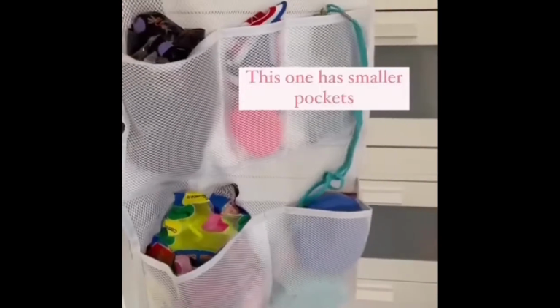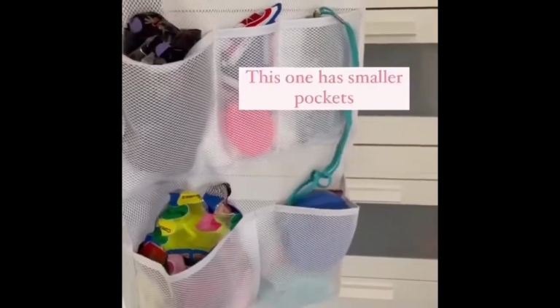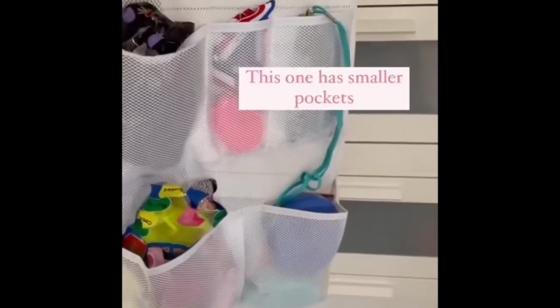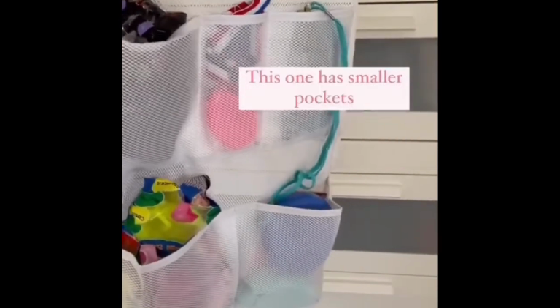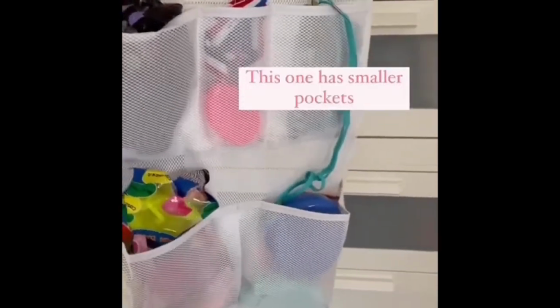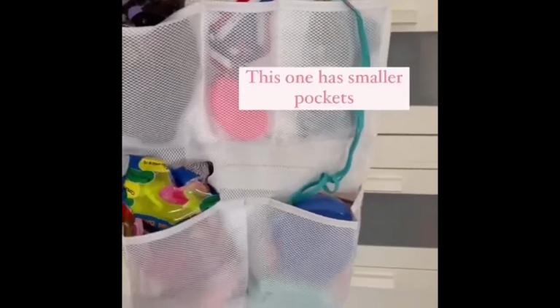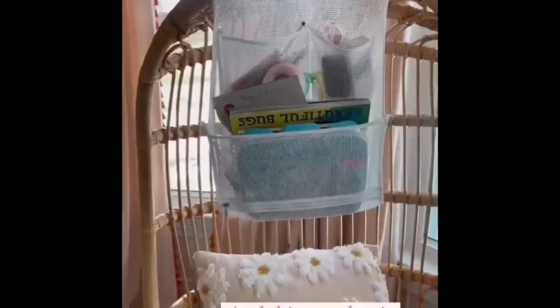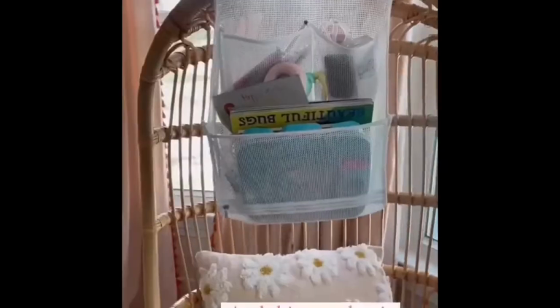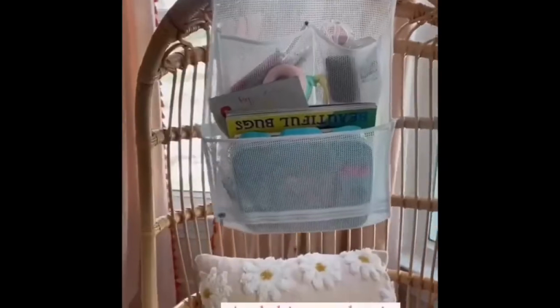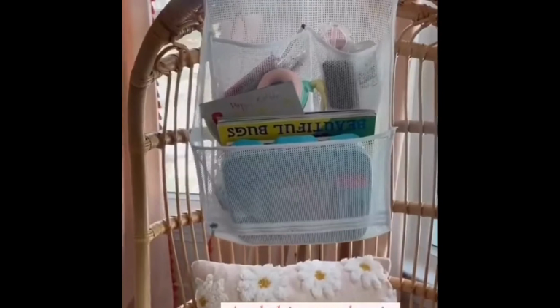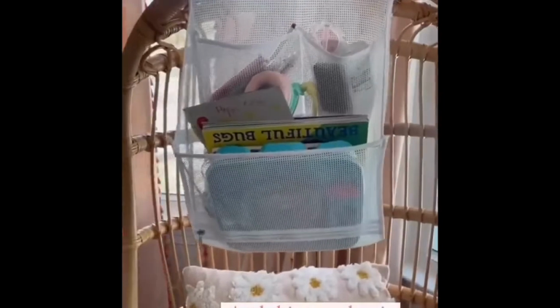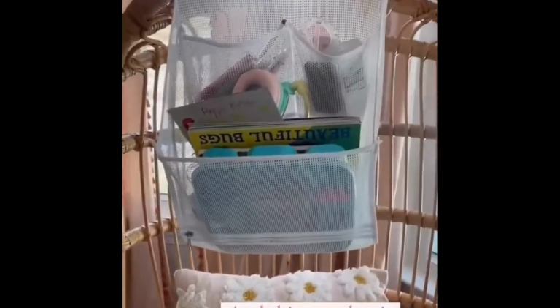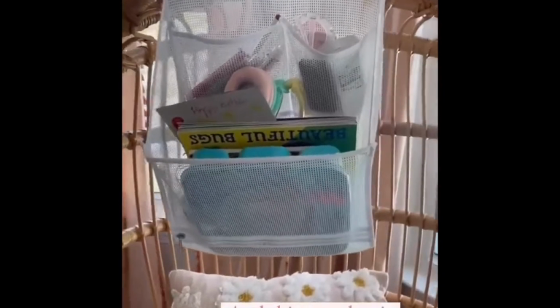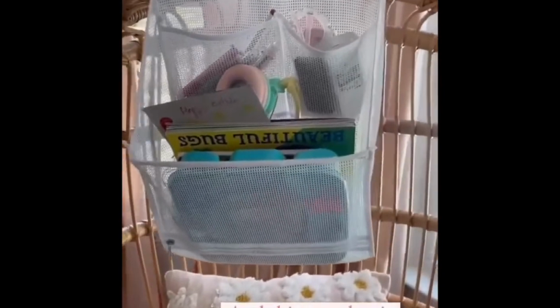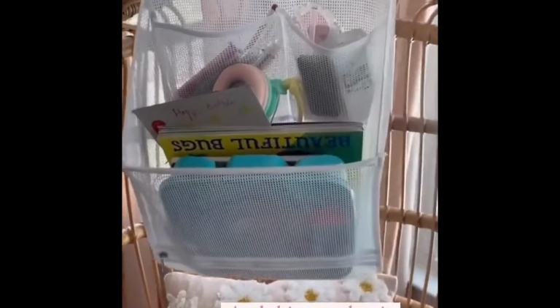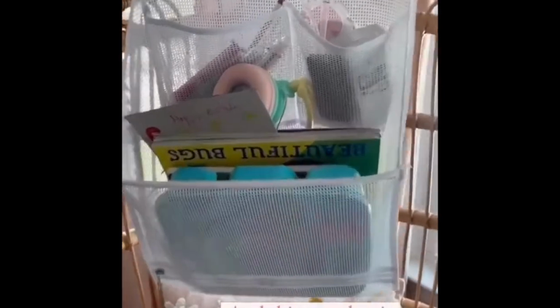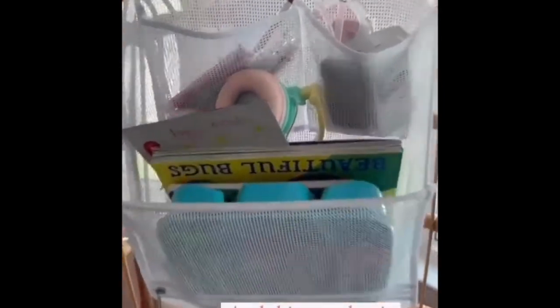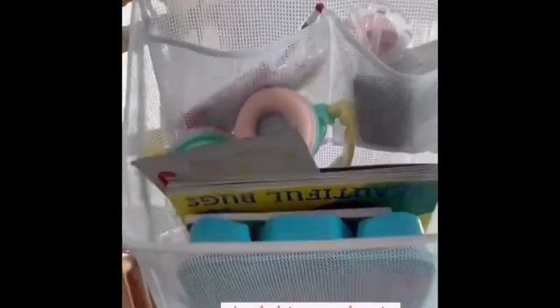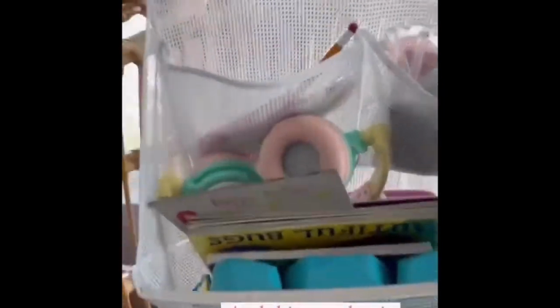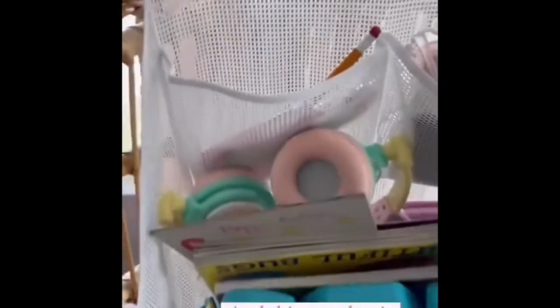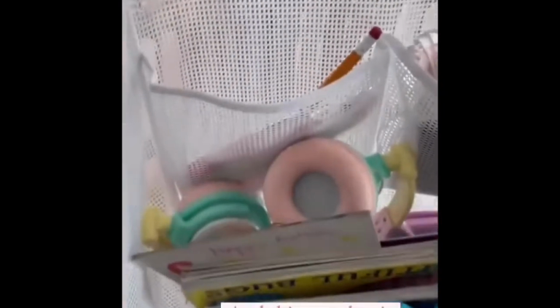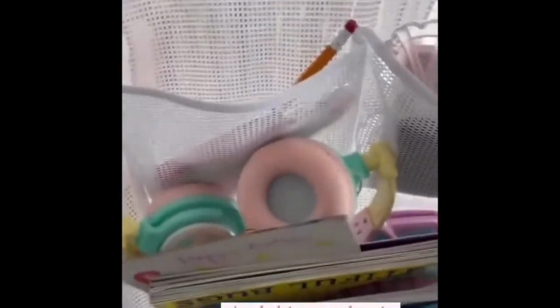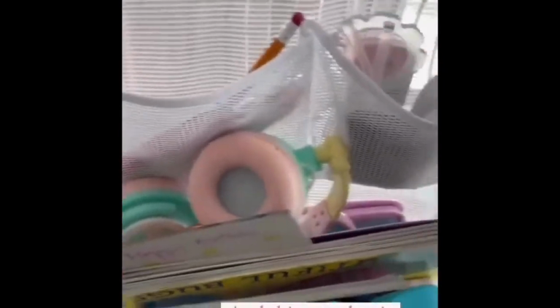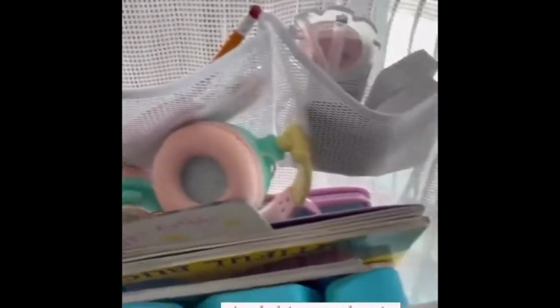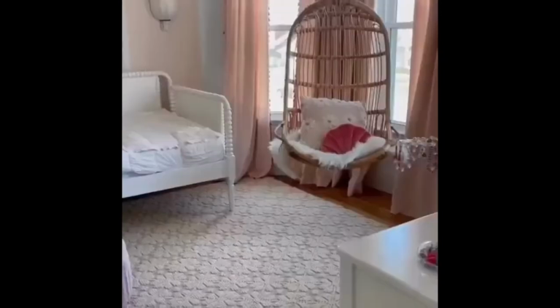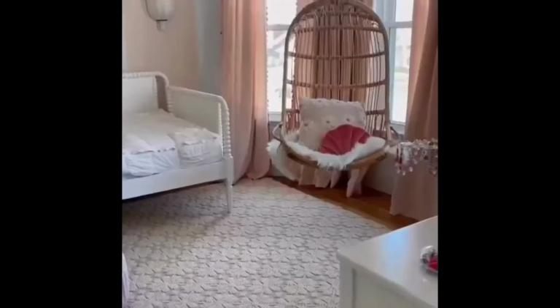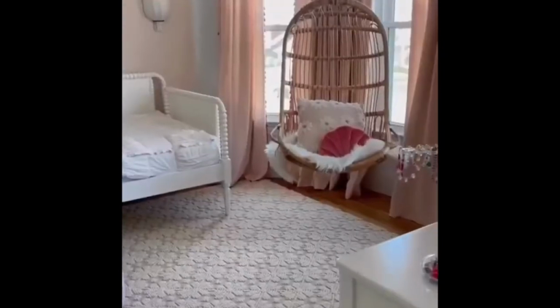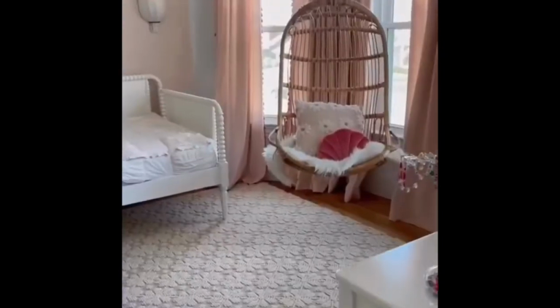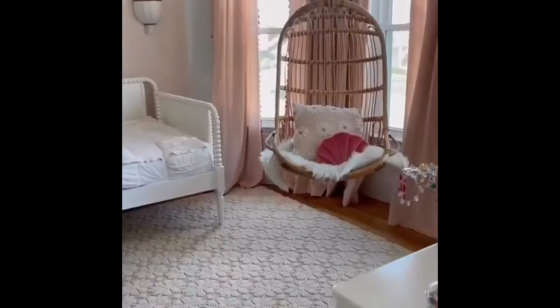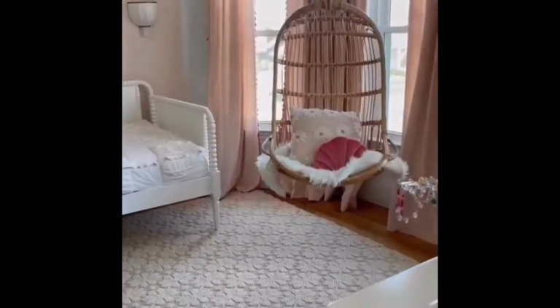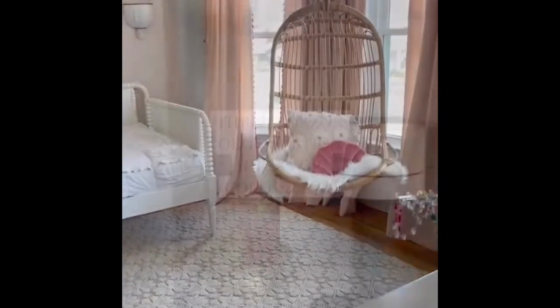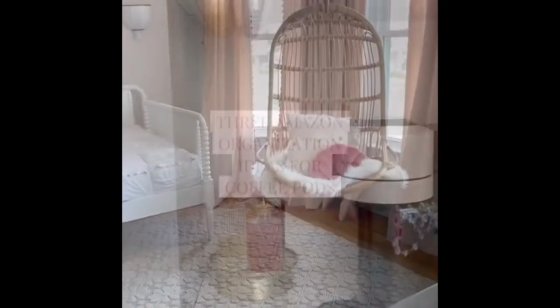These are actually for bath toys, but the size is great for a closet. This is all easy to maintain for a little girl, and it's linked to my Amazon.